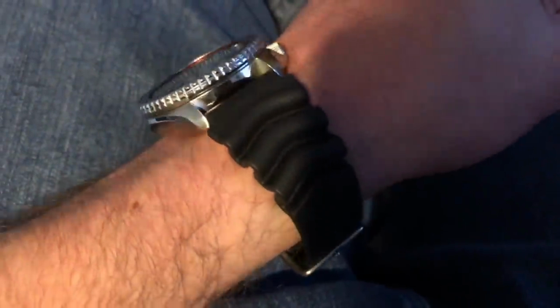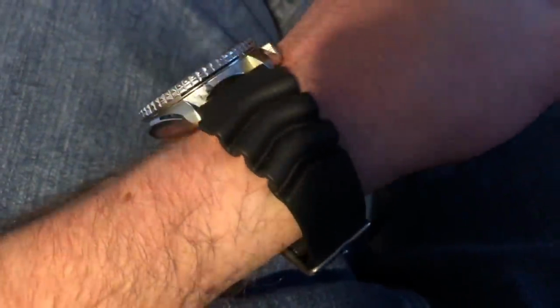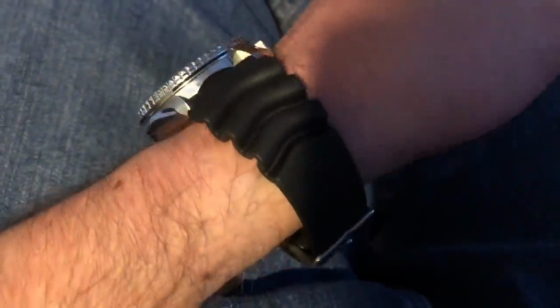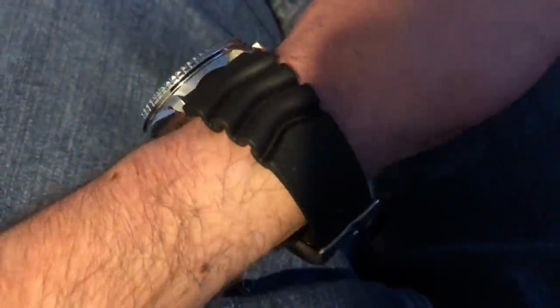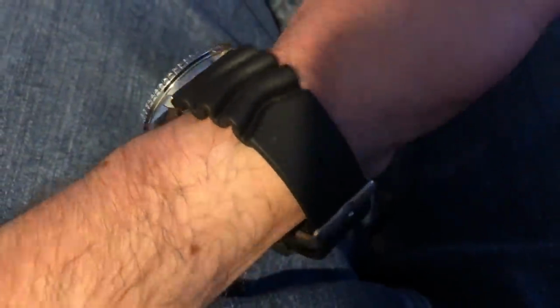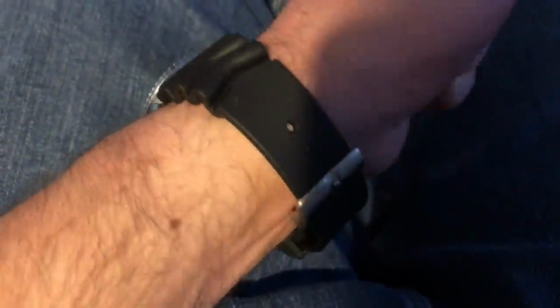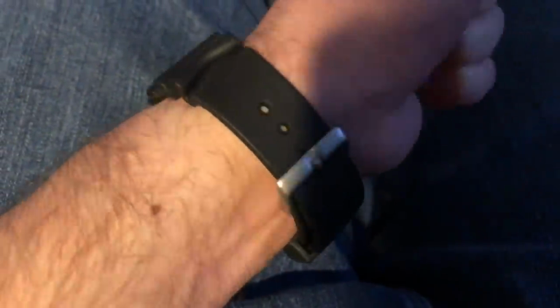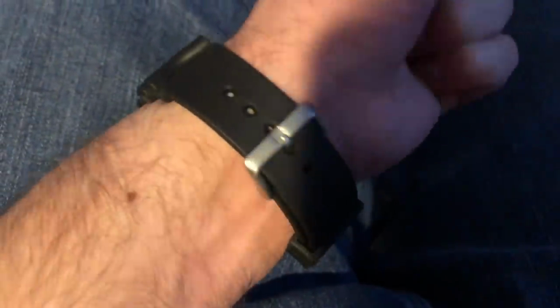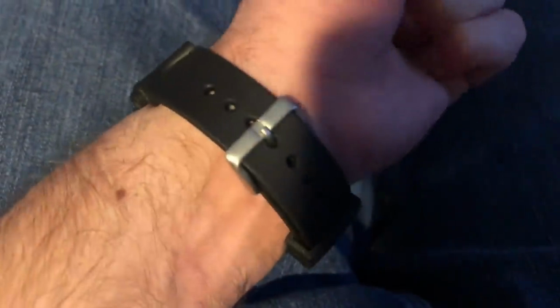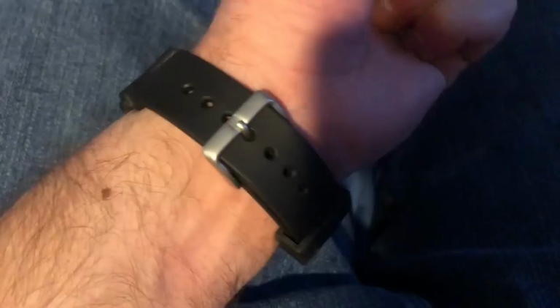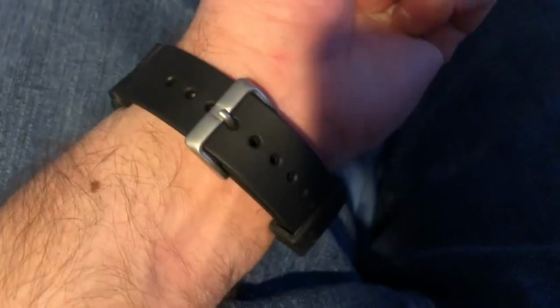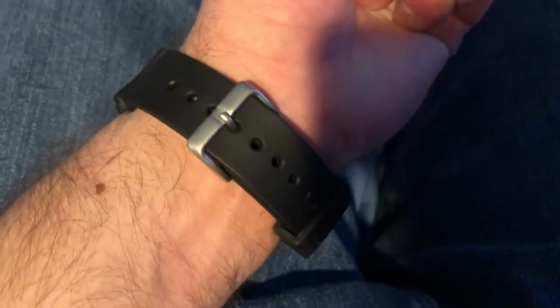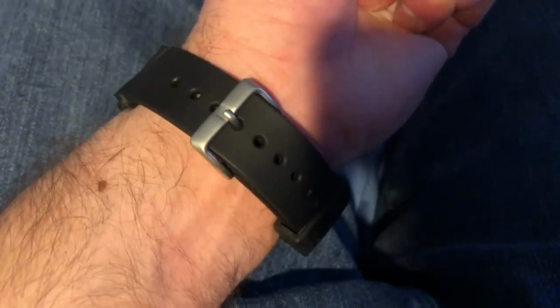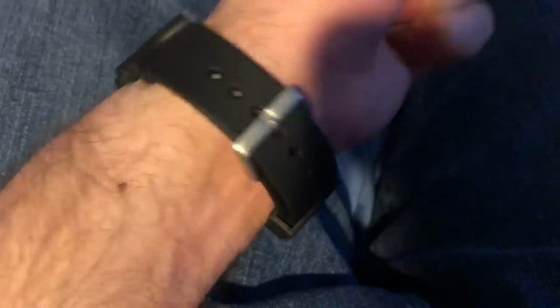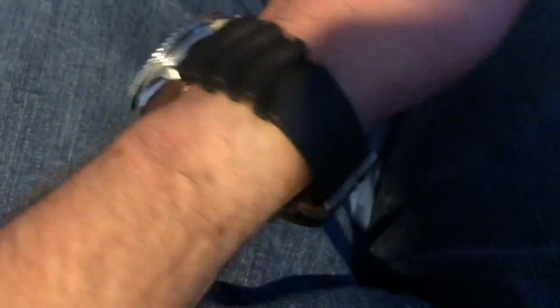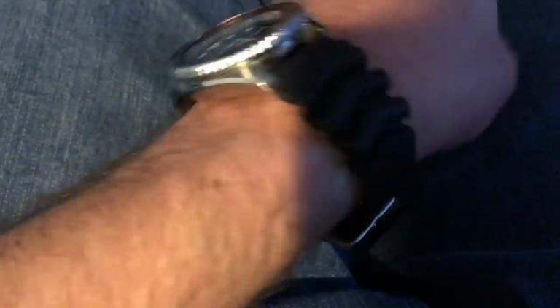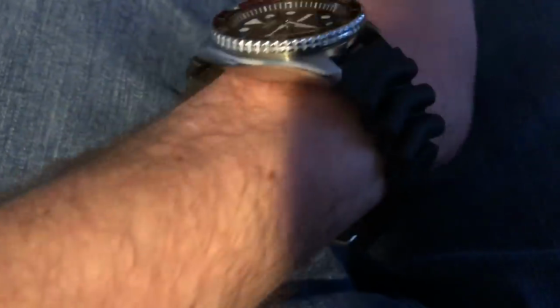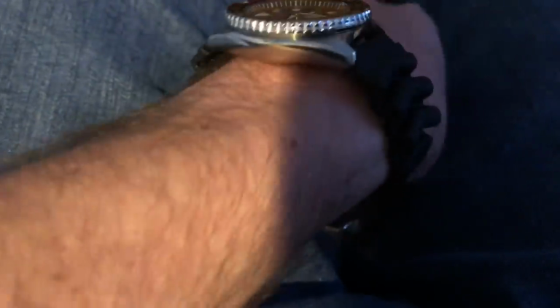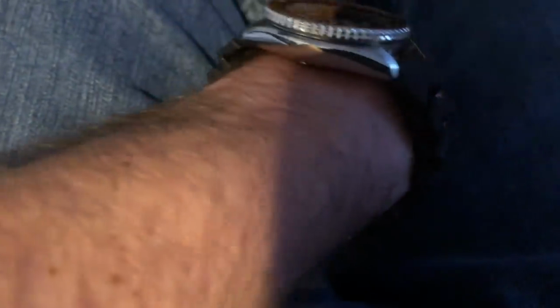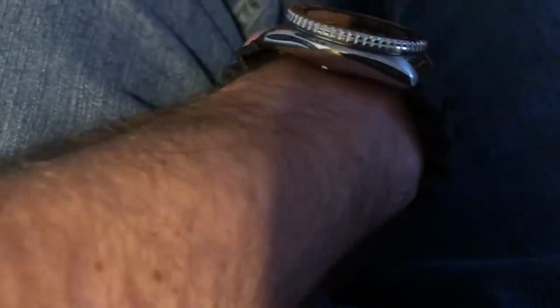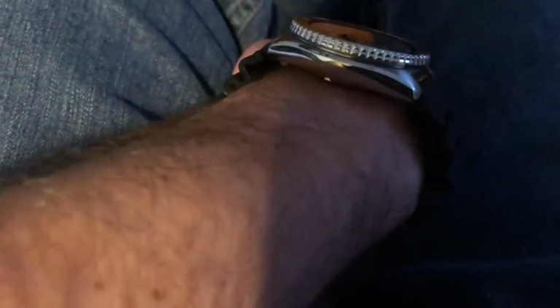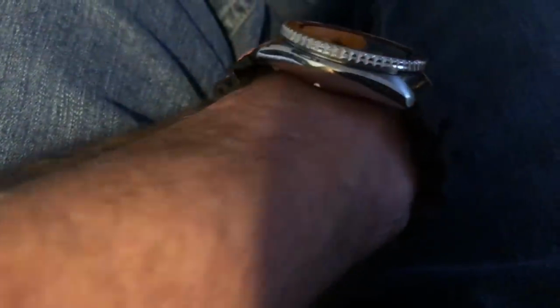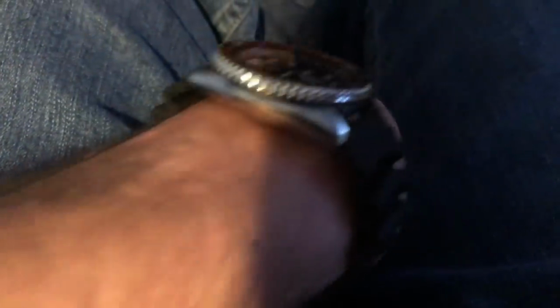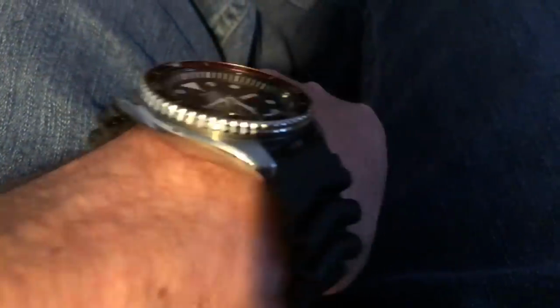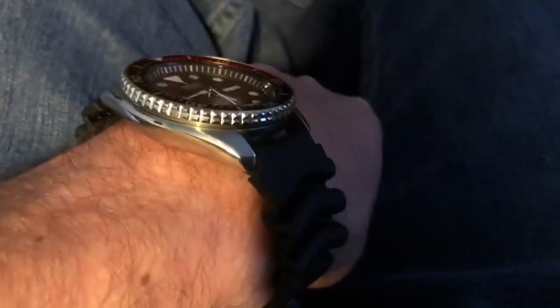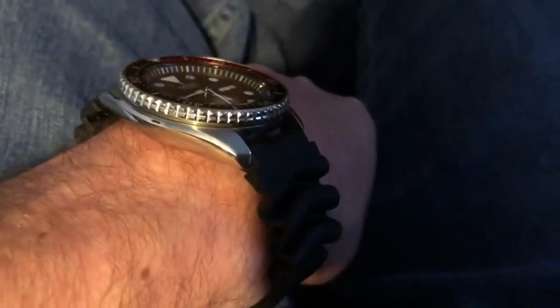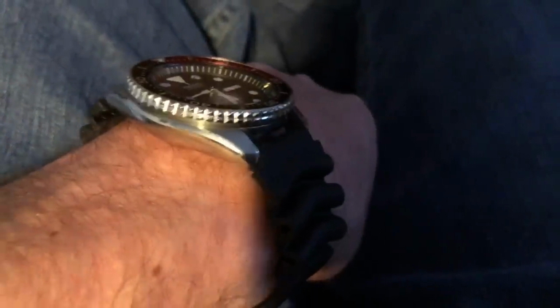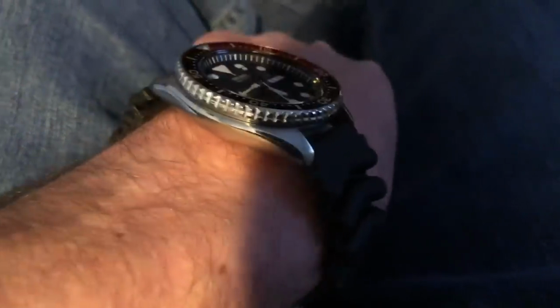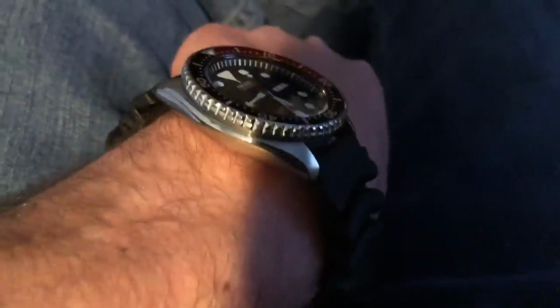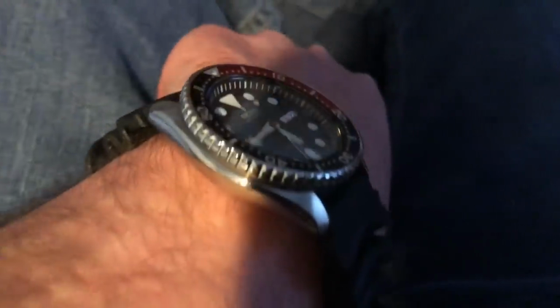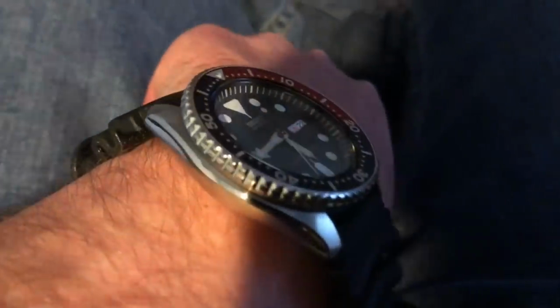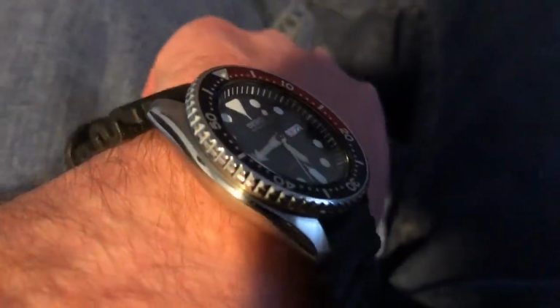Now it fits perfectly on my wrist. It's super comfortable and fits really nice — I have no problem with it.